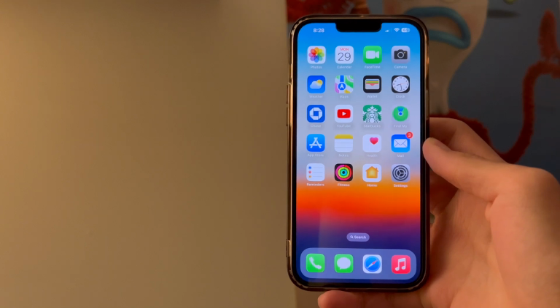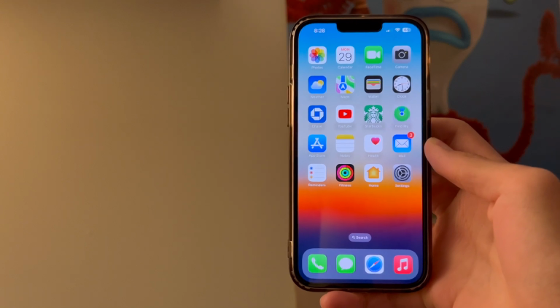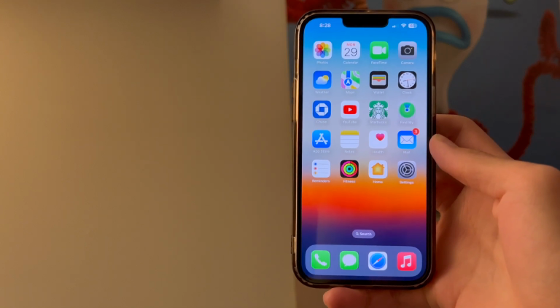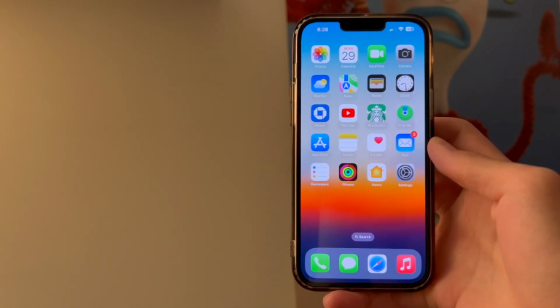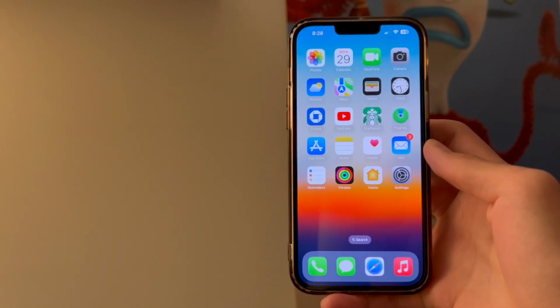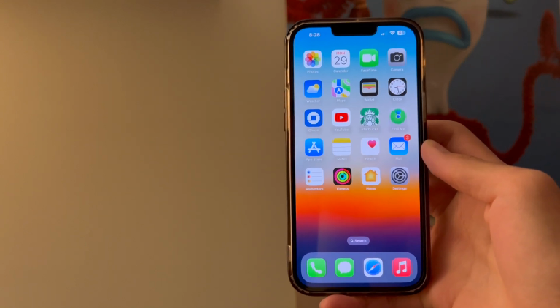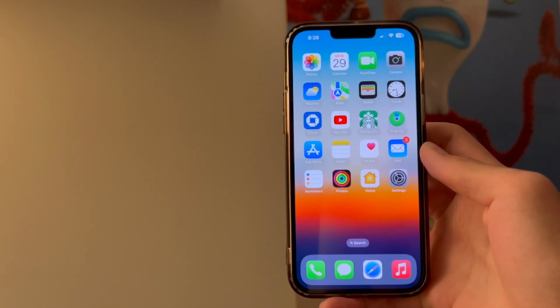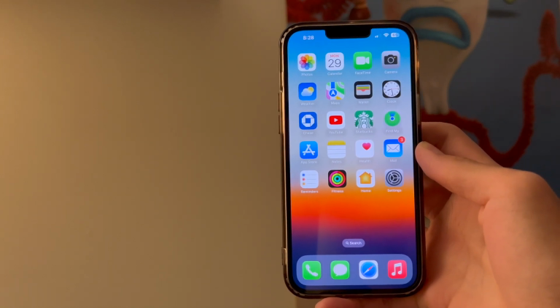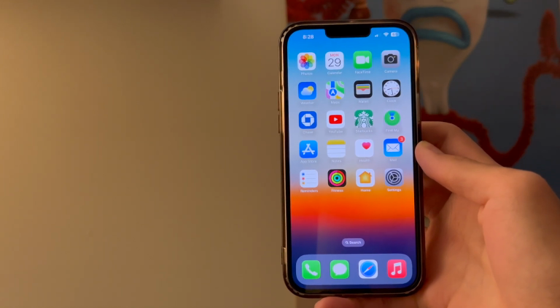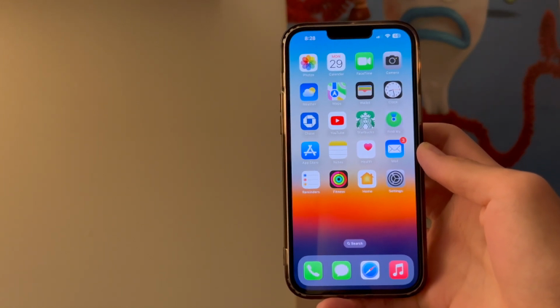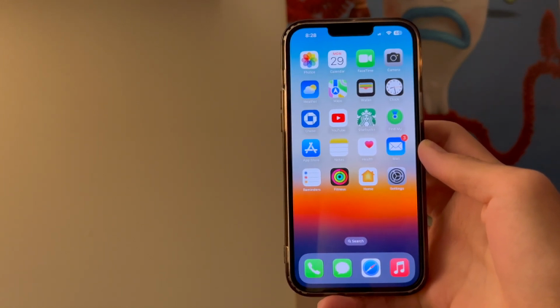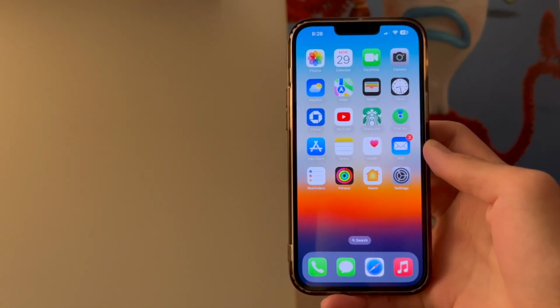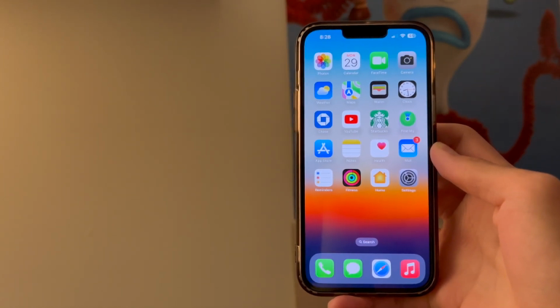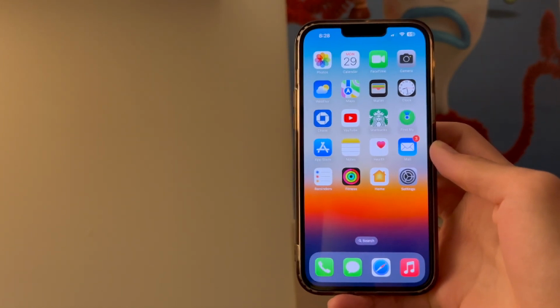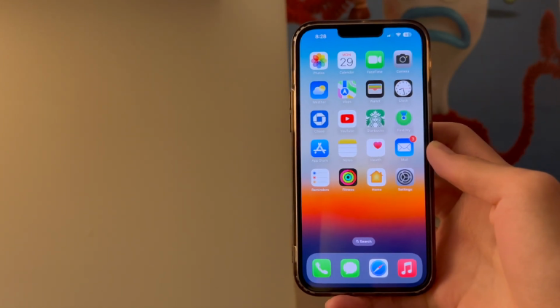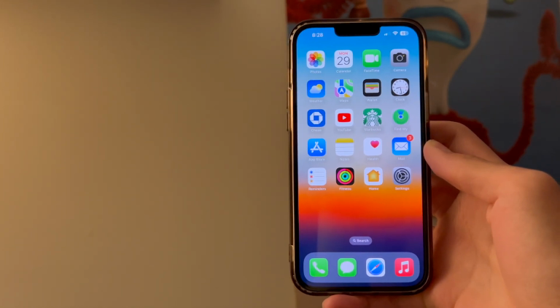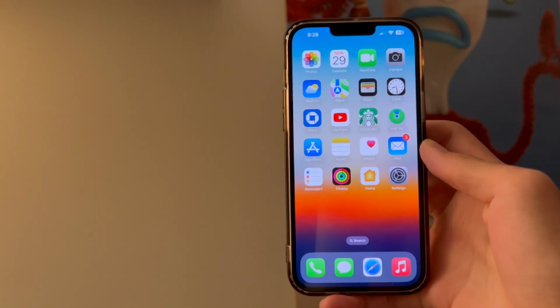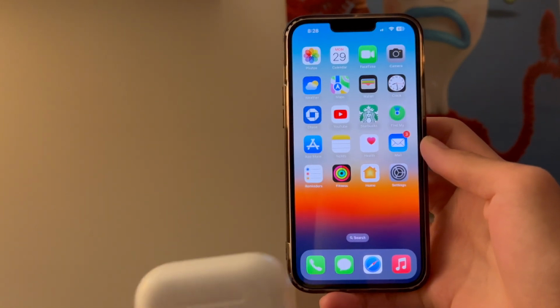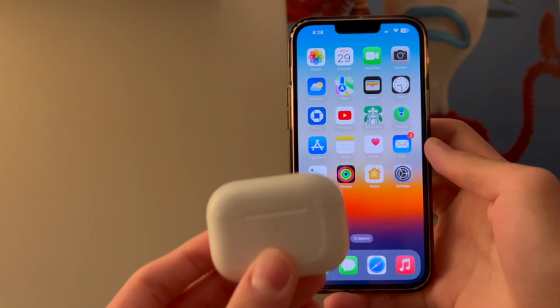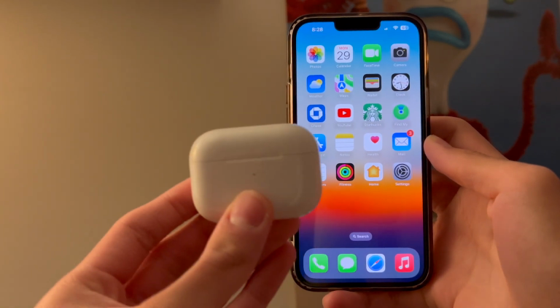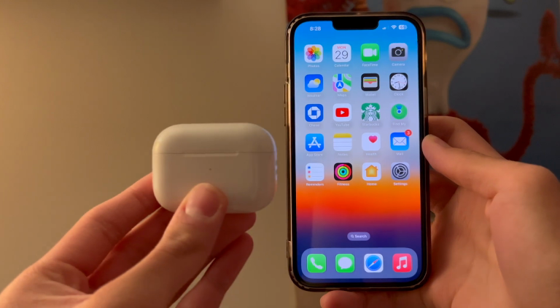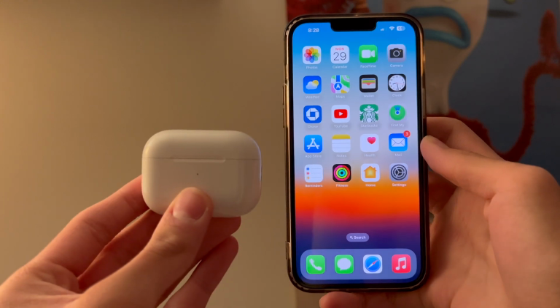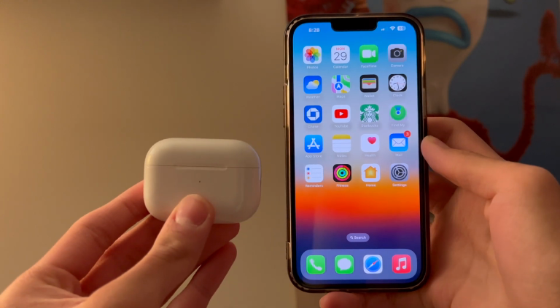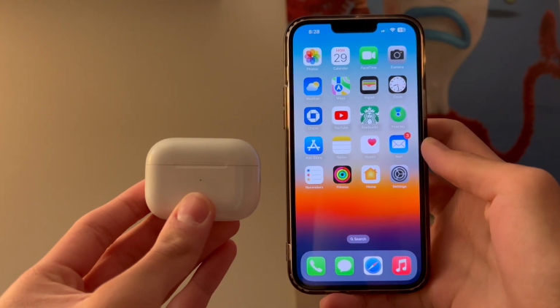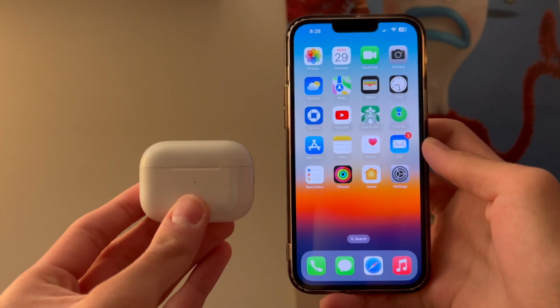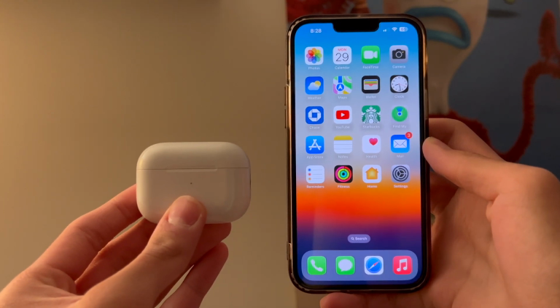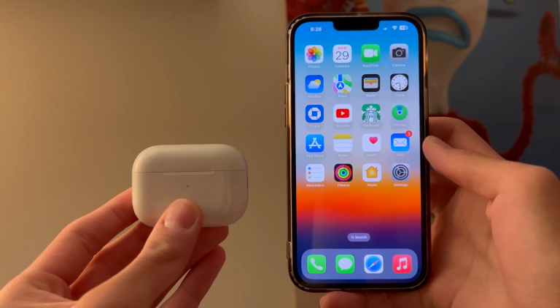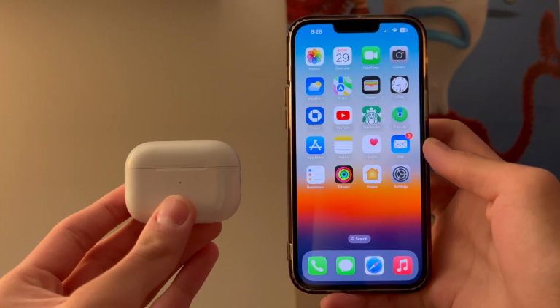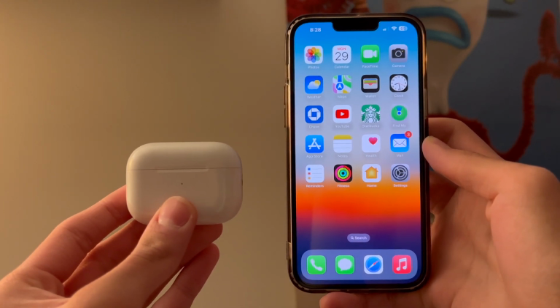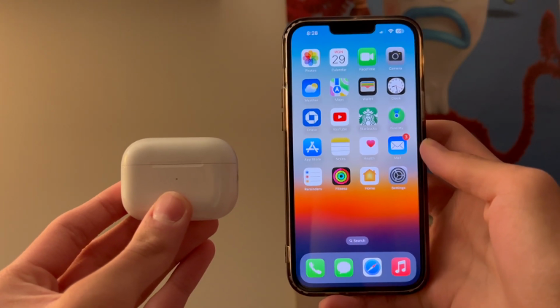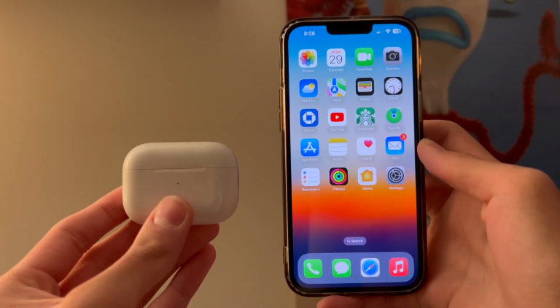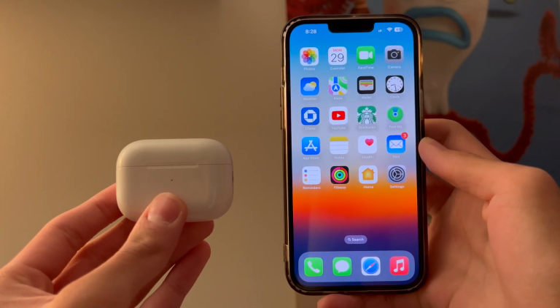Hey everyone, welcome back to another video. In this video we're going to show you how to find your AirPods whenever you lose them. So let's begin.